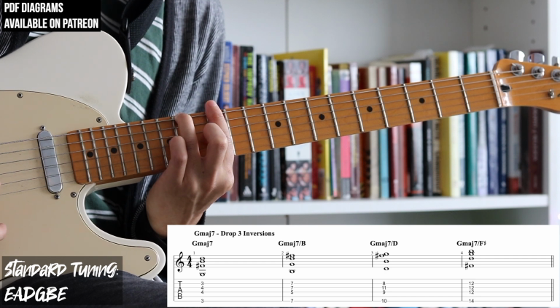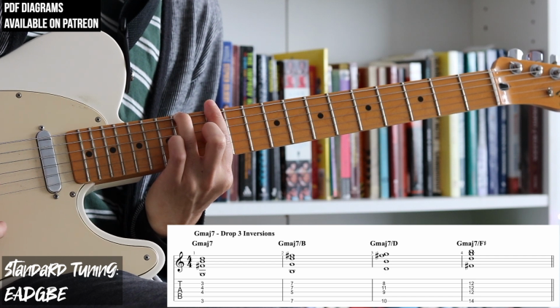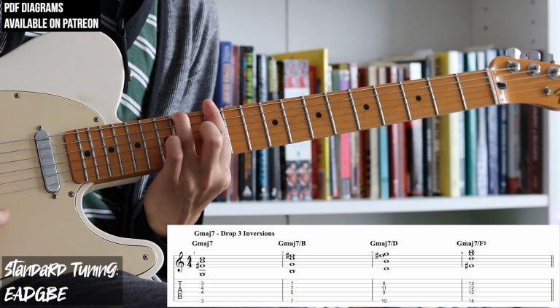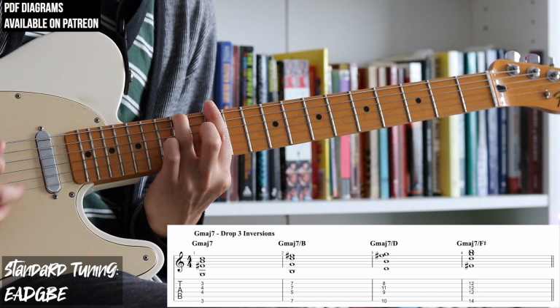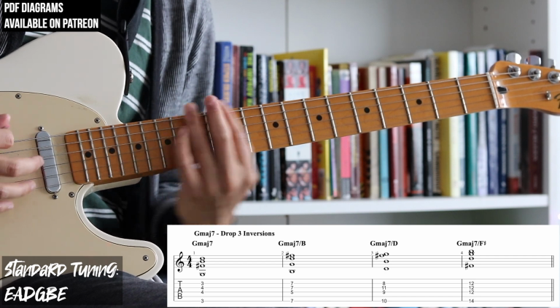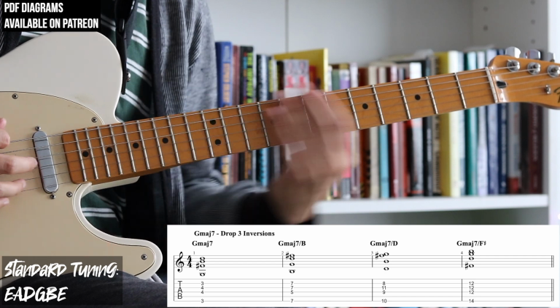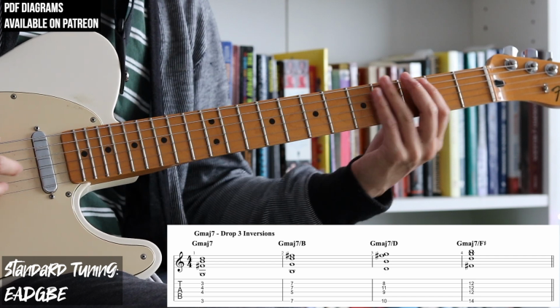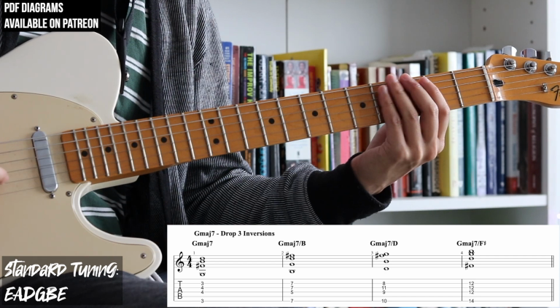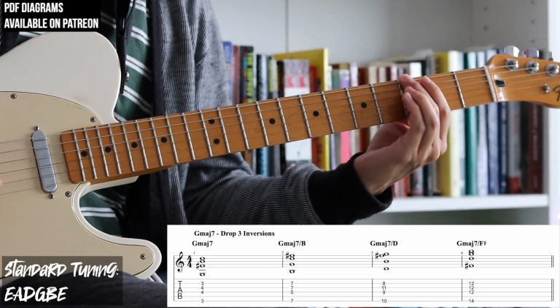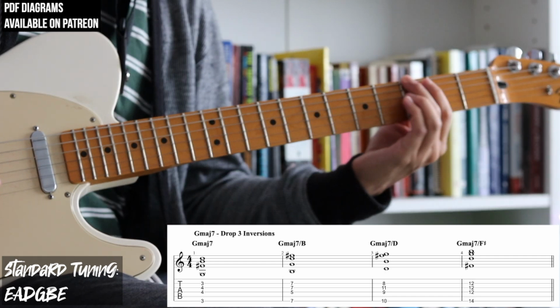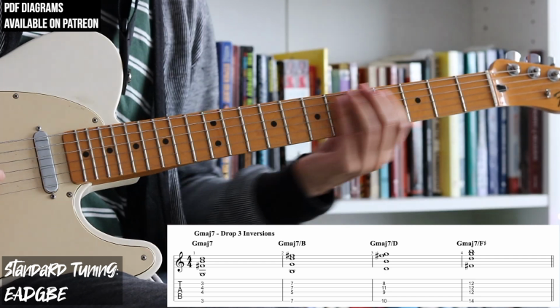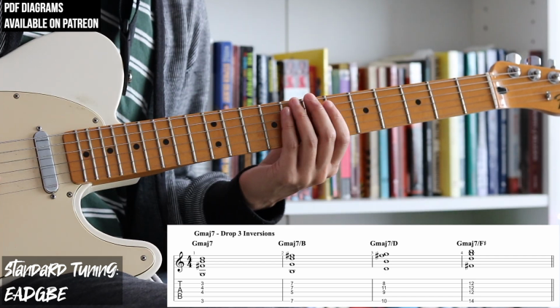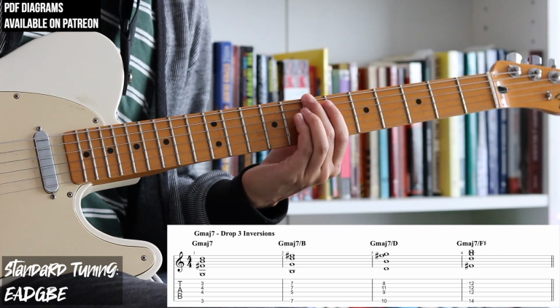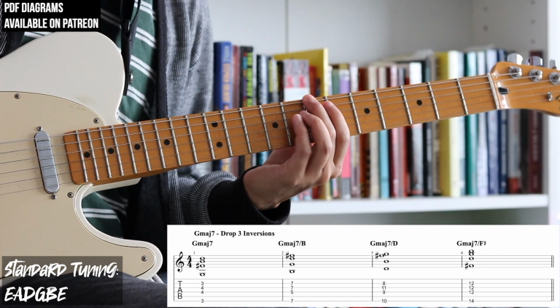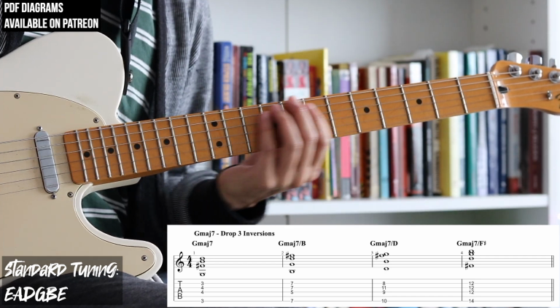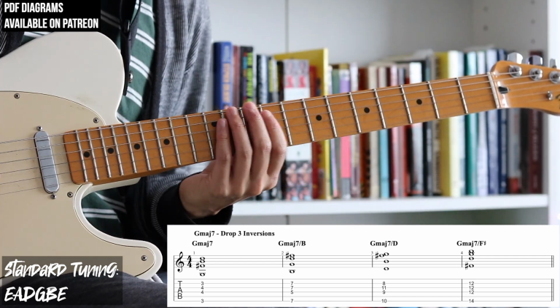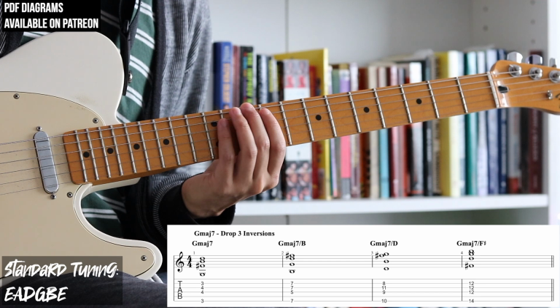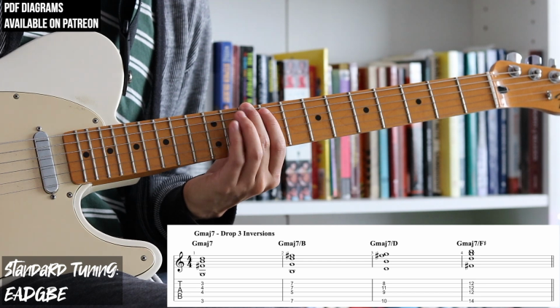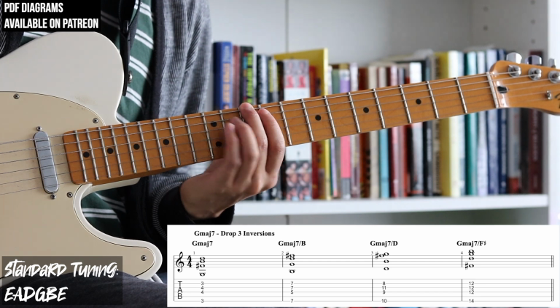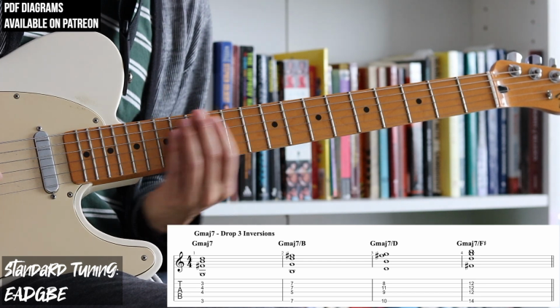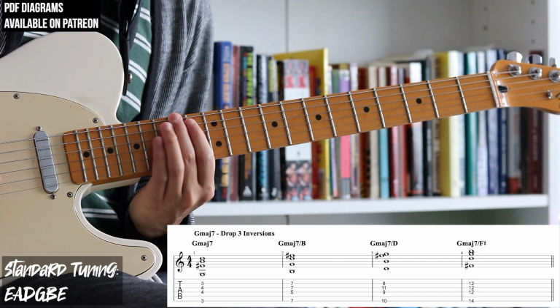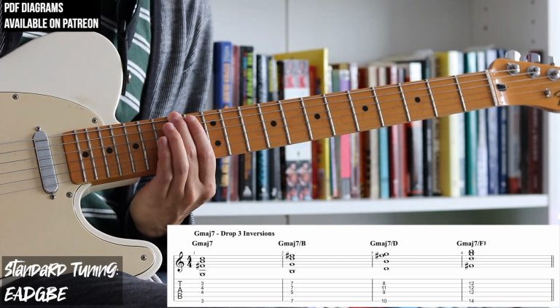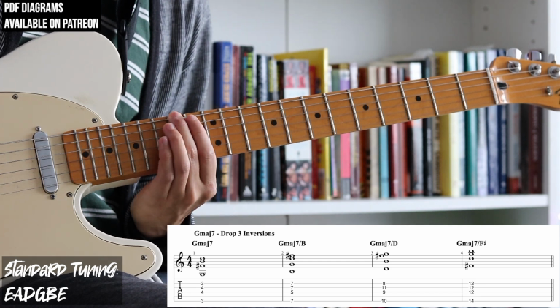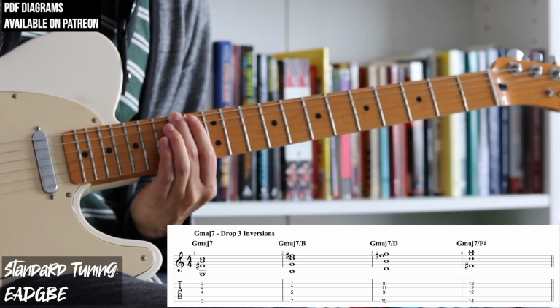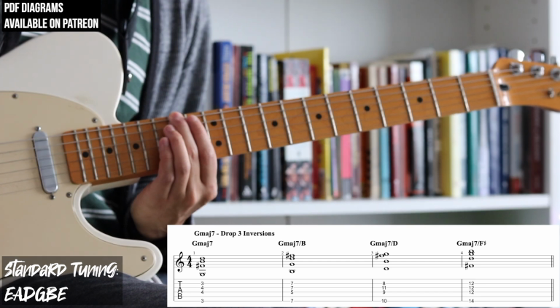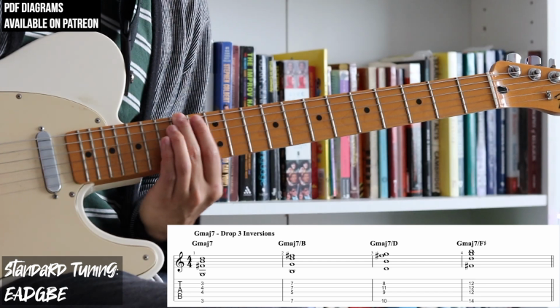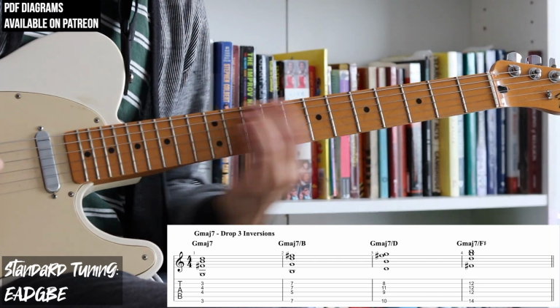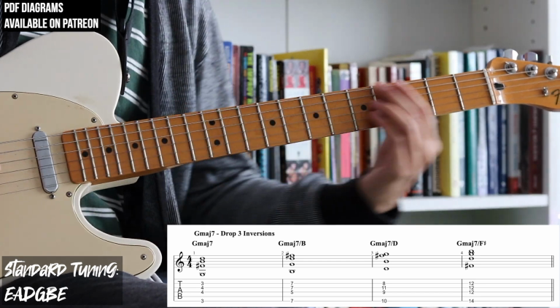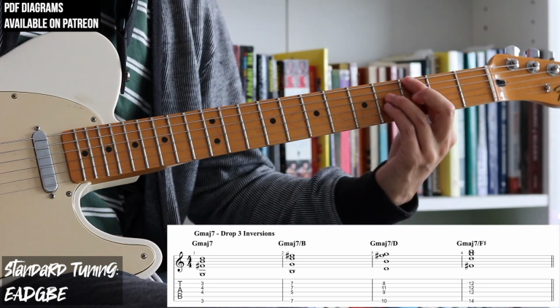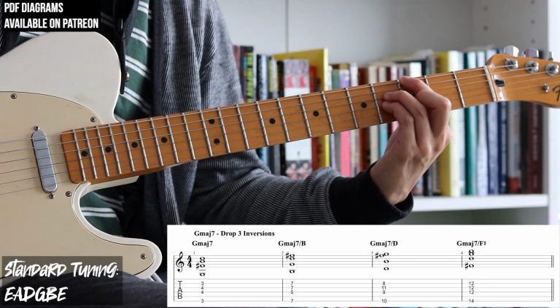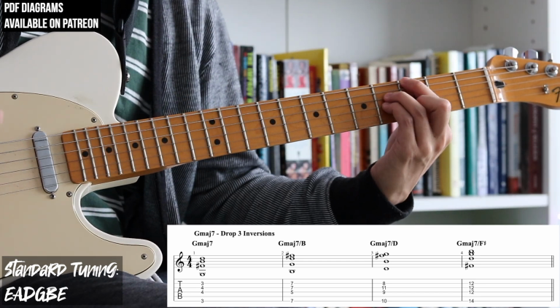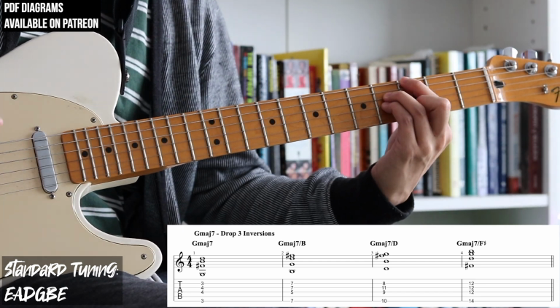If we take a look at the bass notes that are played in each chord, we get a Gmaj7 arpeggio. So let's listen to the chords one more time.